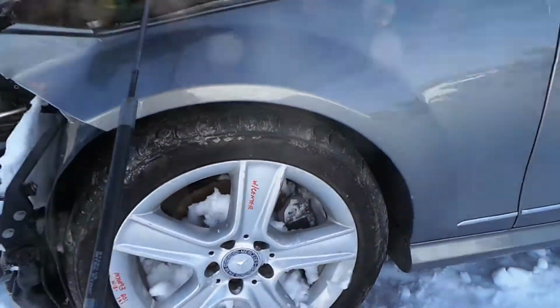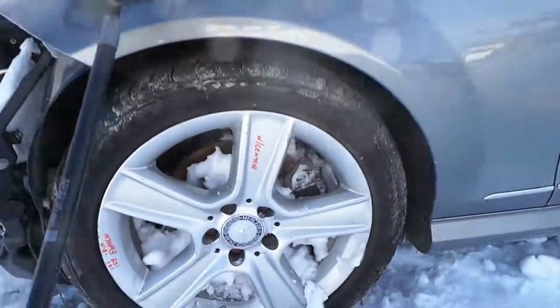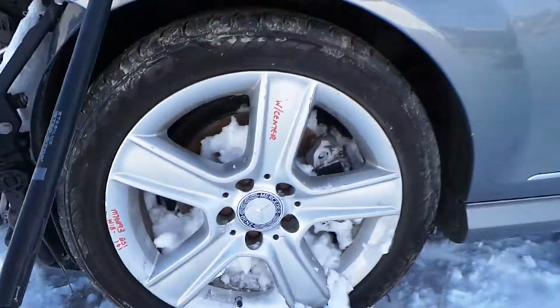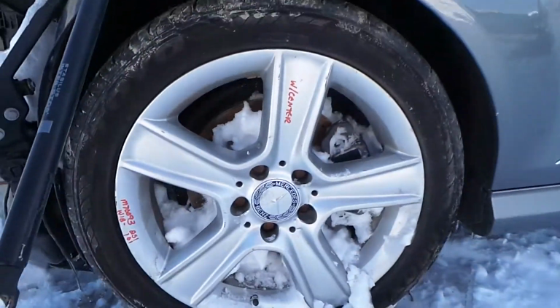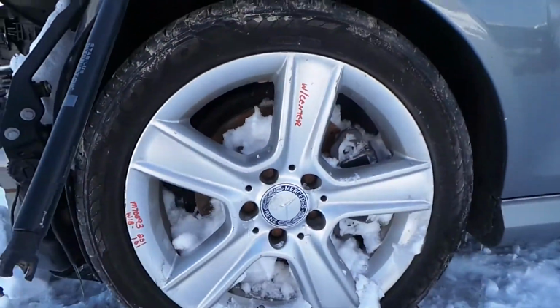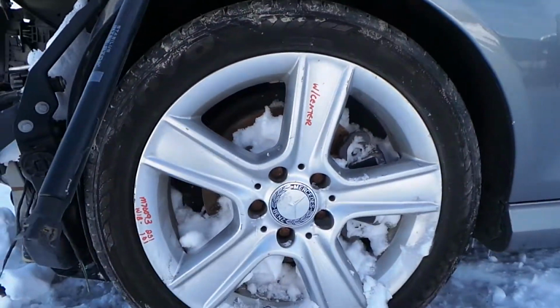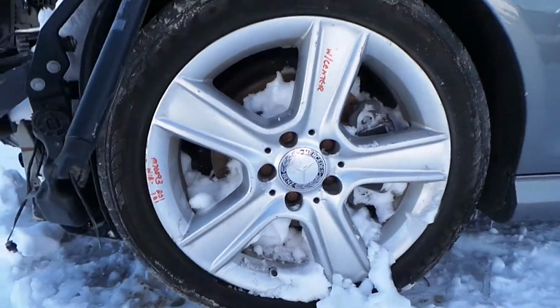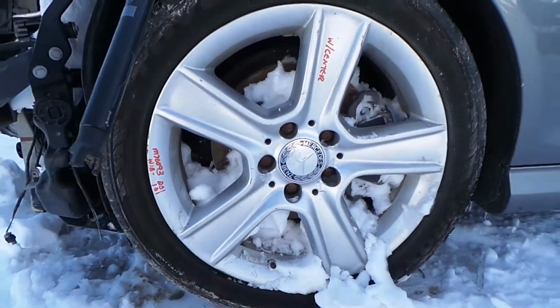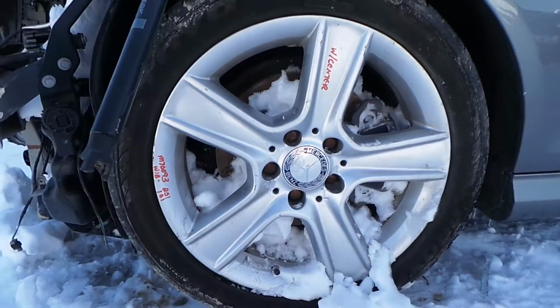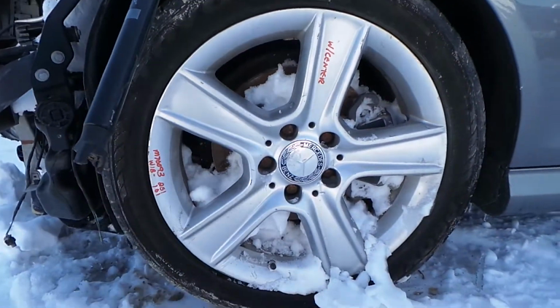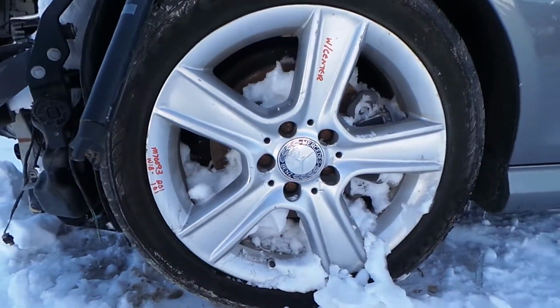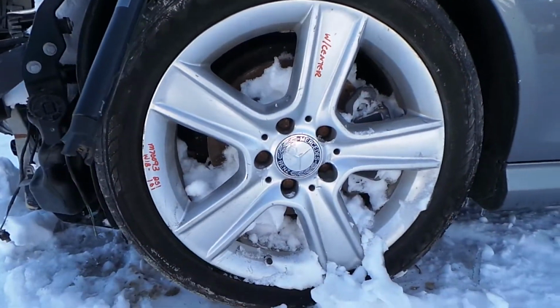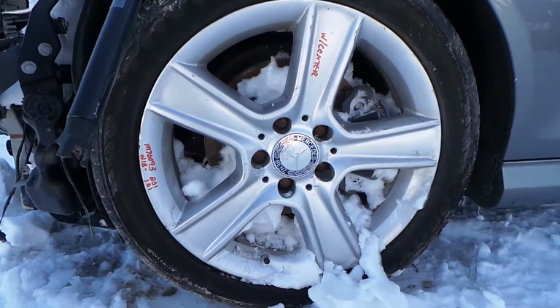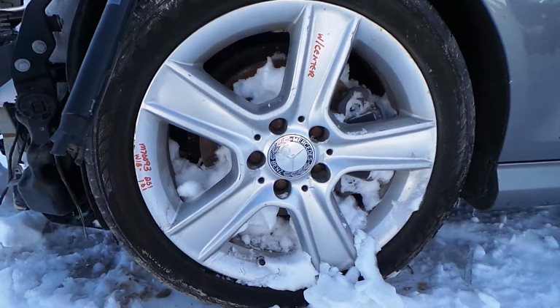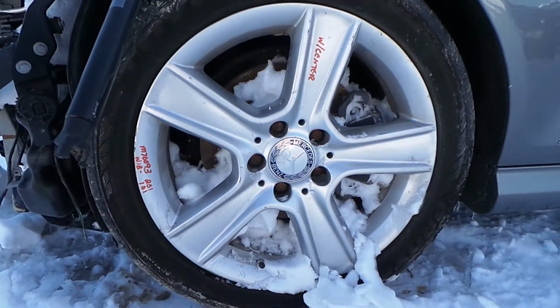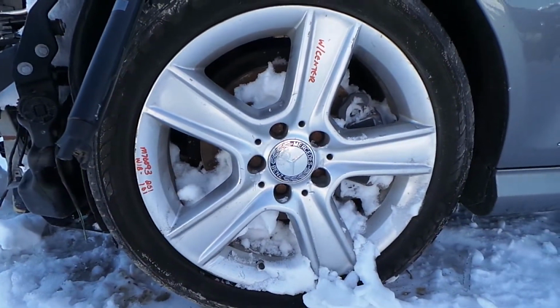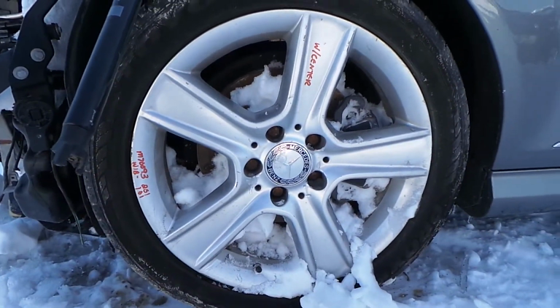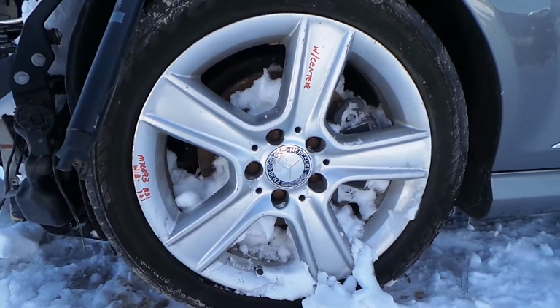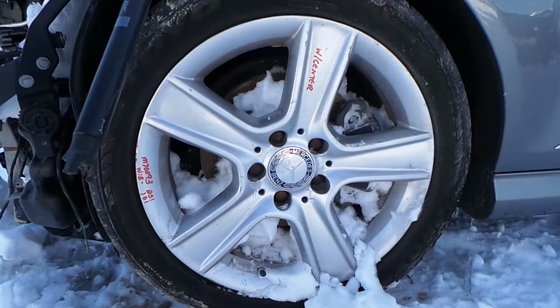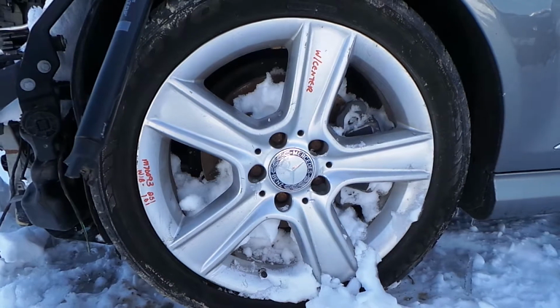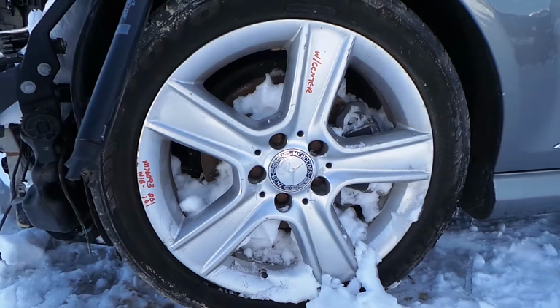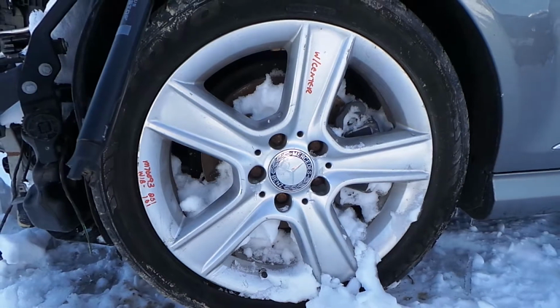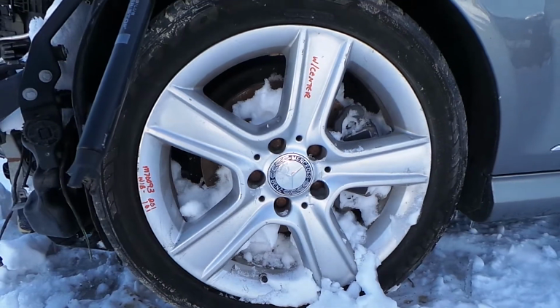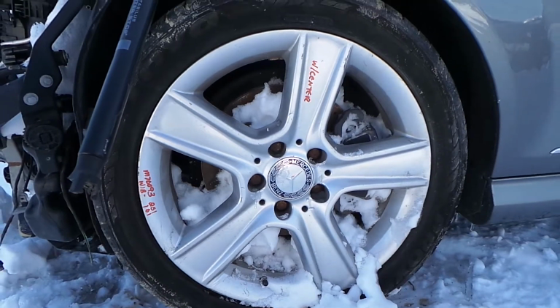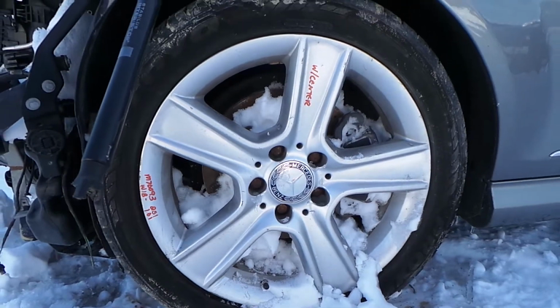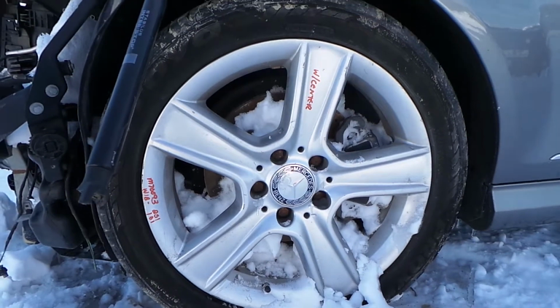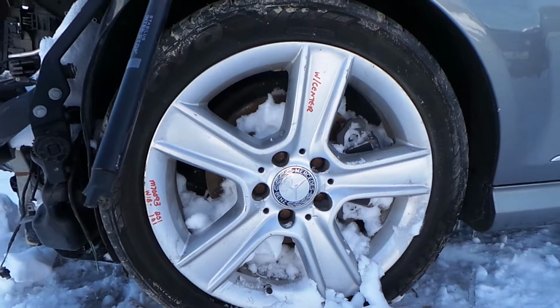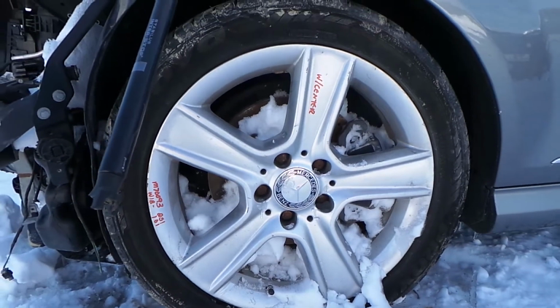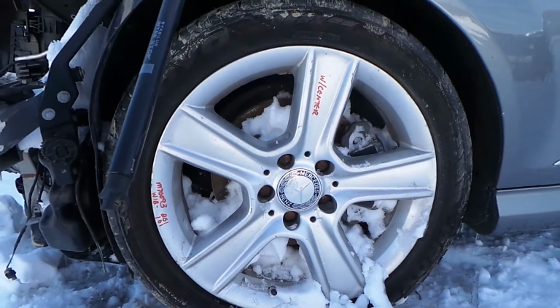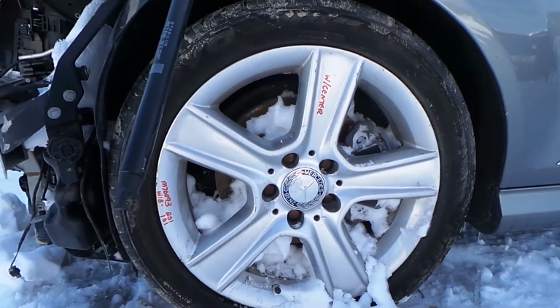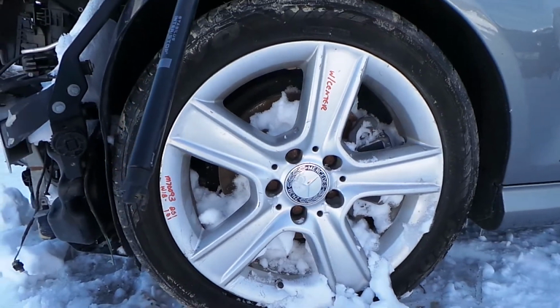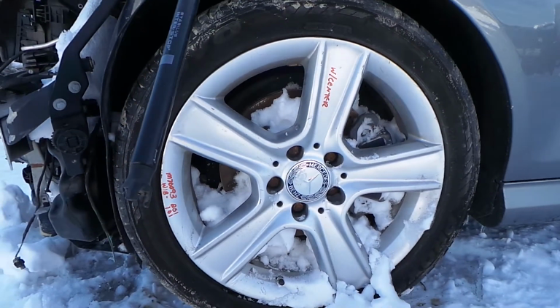We have a B-grade aluminum wheel. These are in excellent condition for the year. They also come with the center cap.